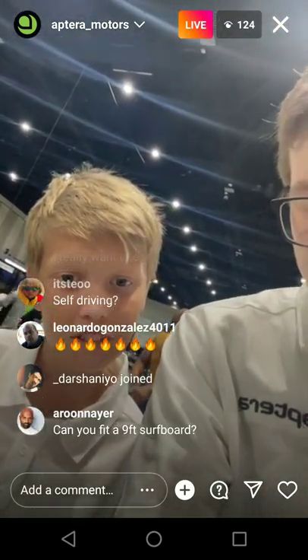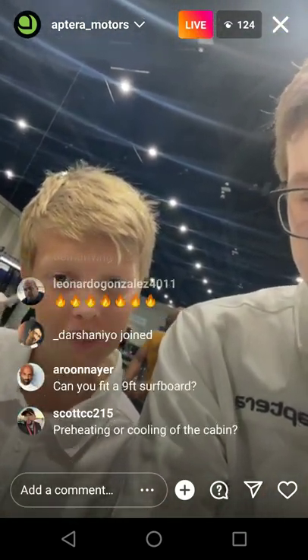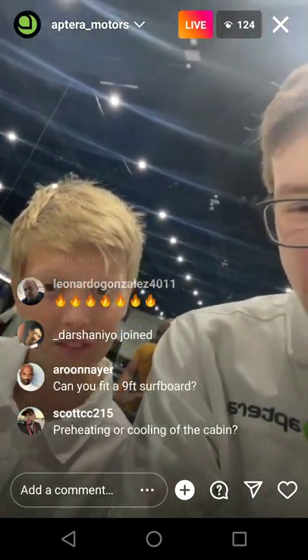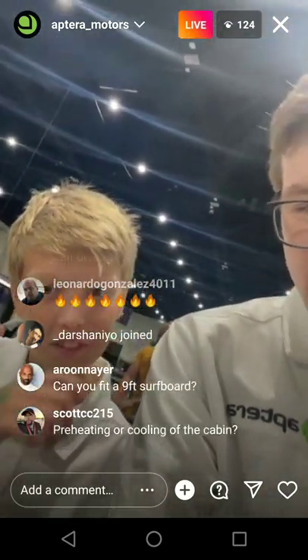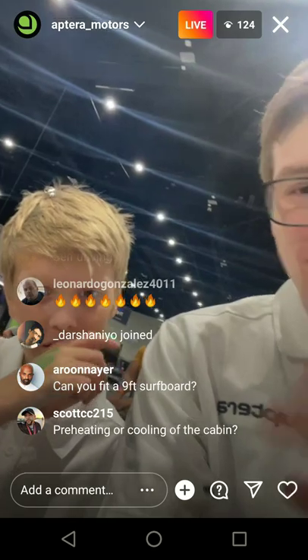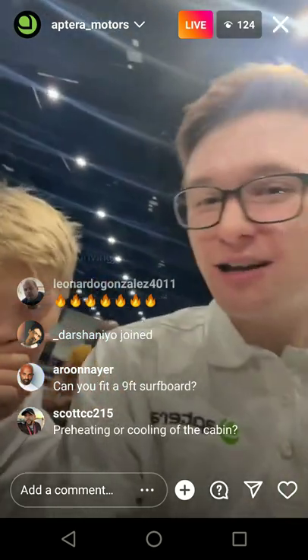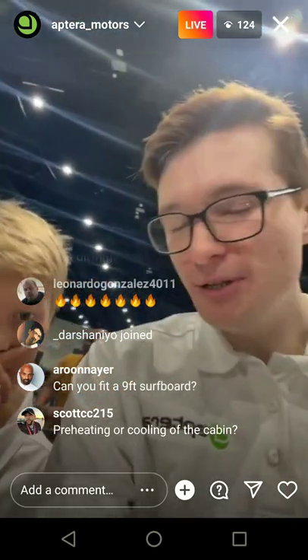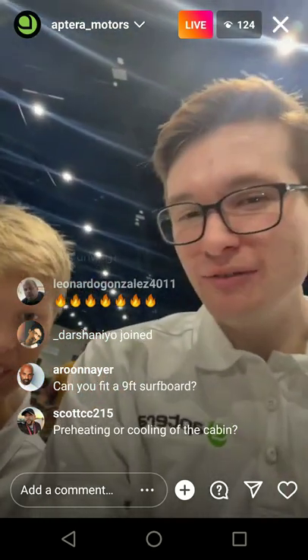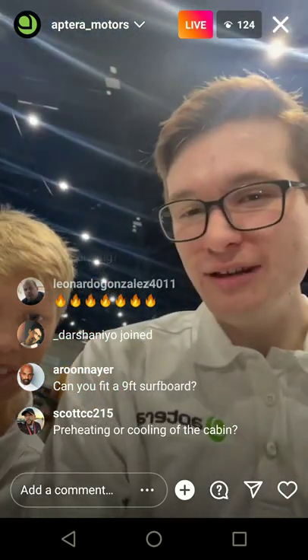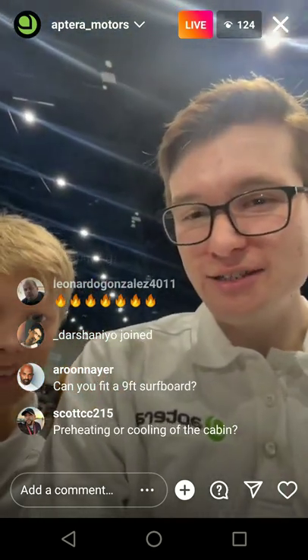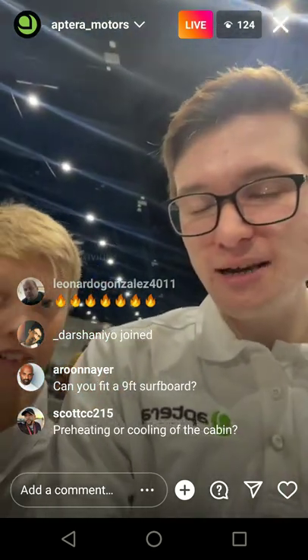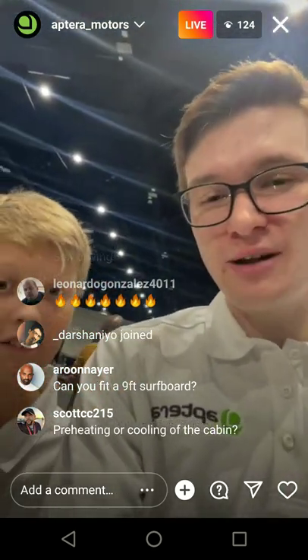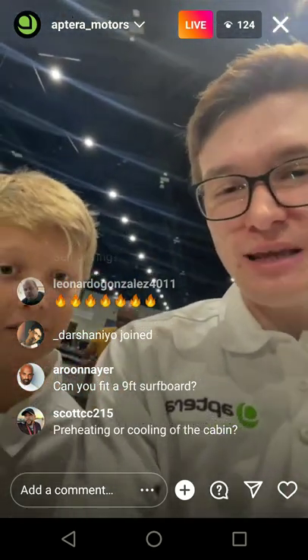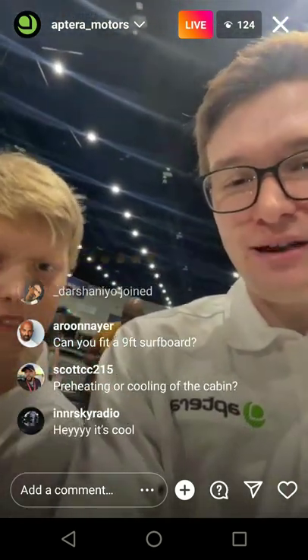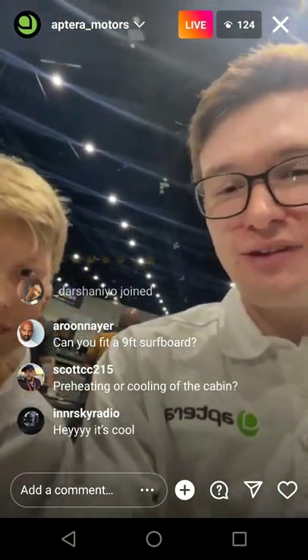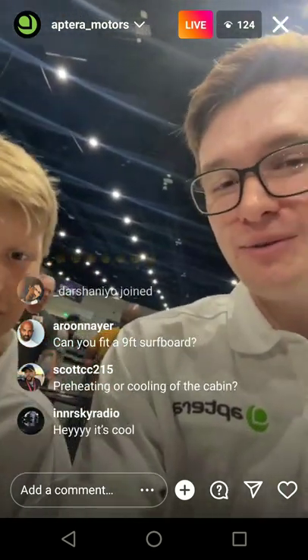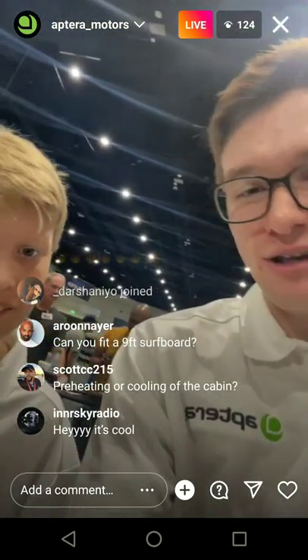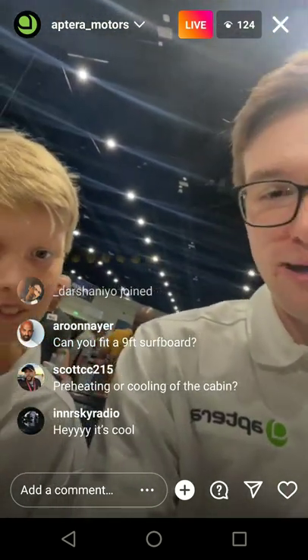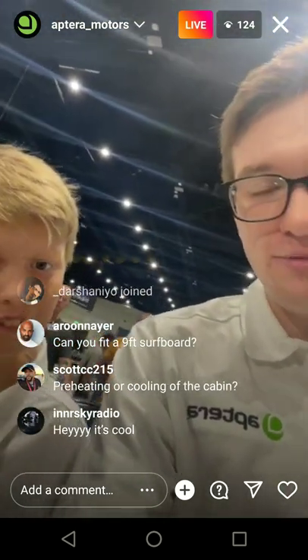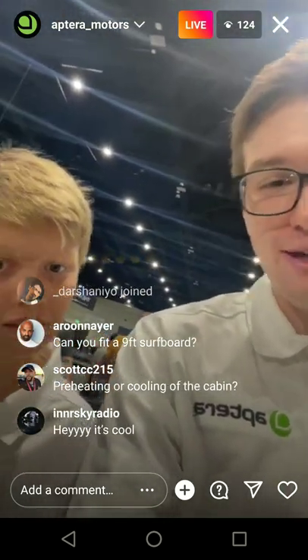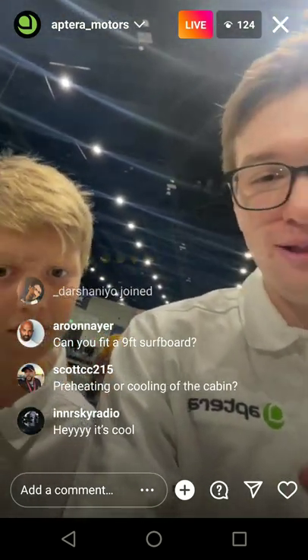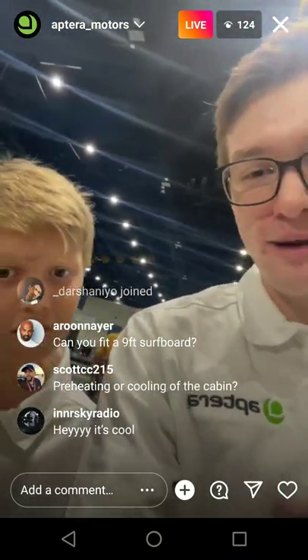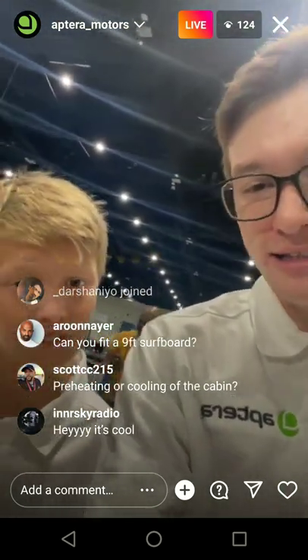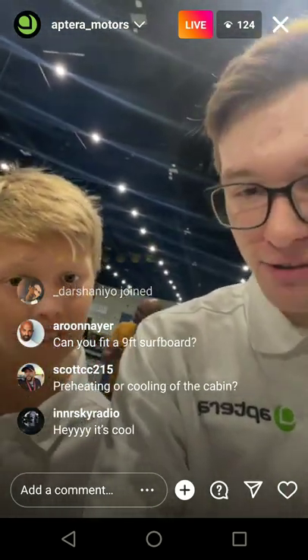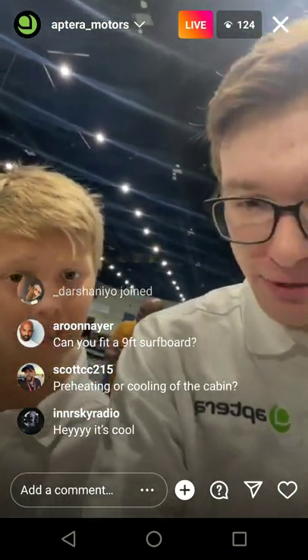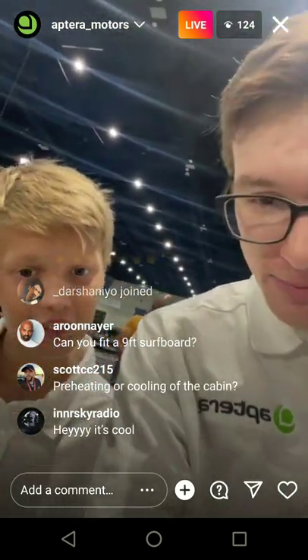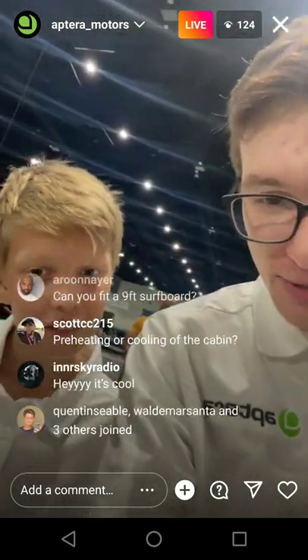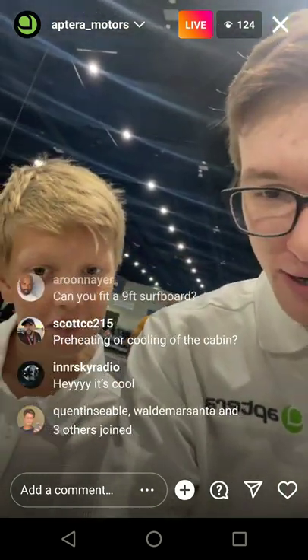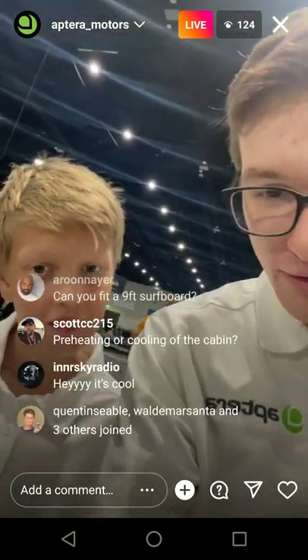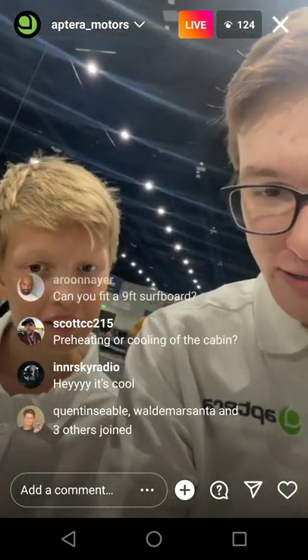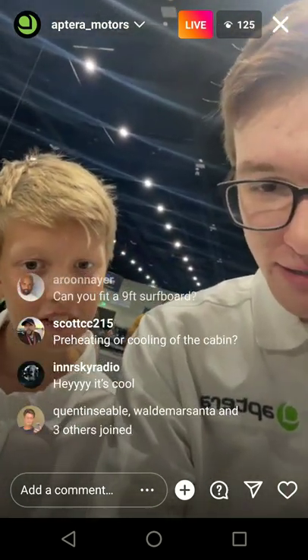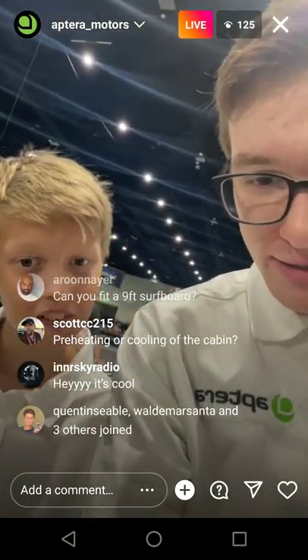The anti-theft system is coming as a software update — we have cameras all around the vehicle already, so it shouldn't be too hard.